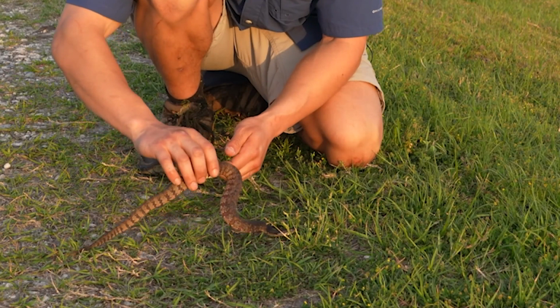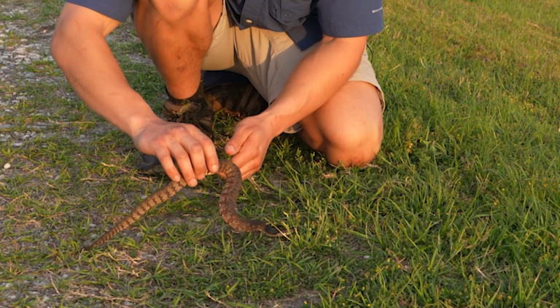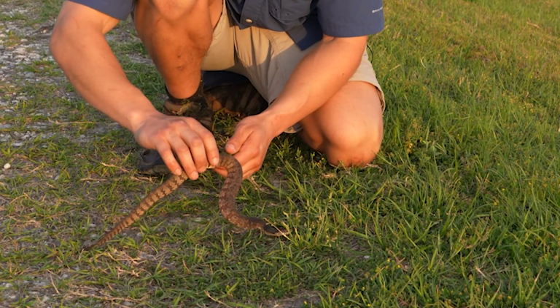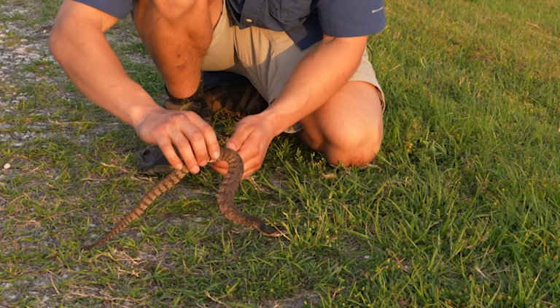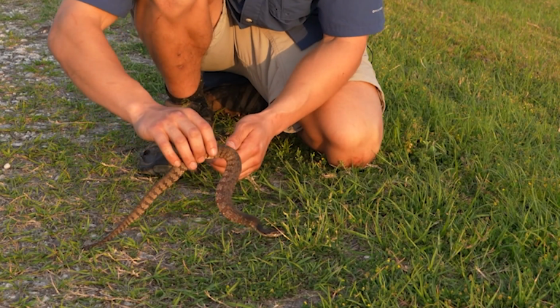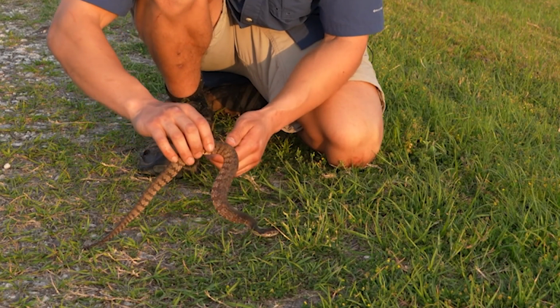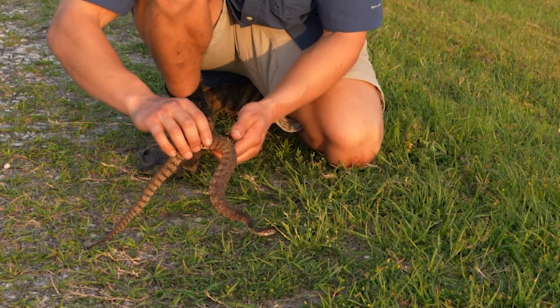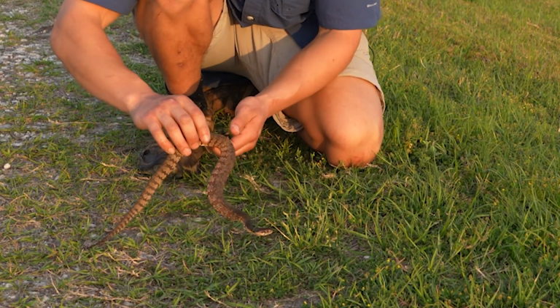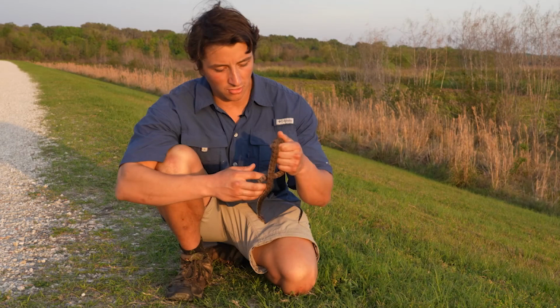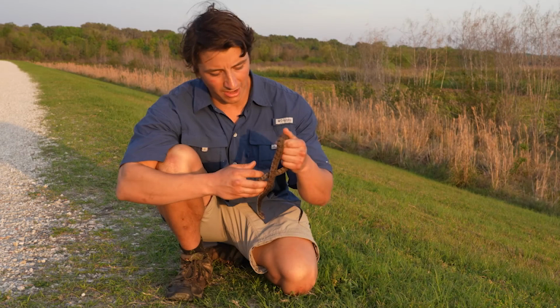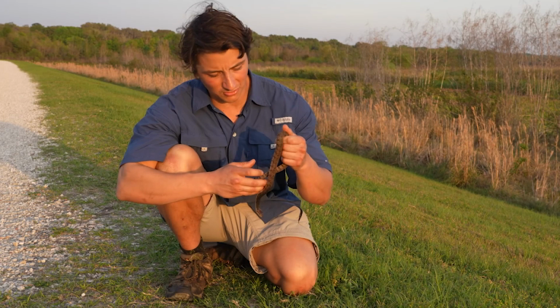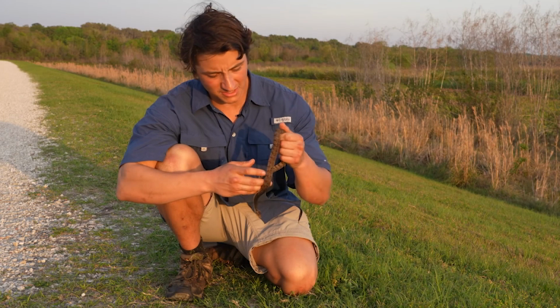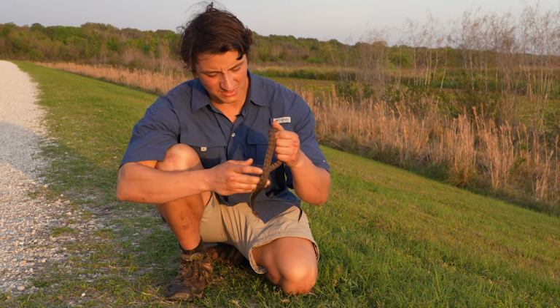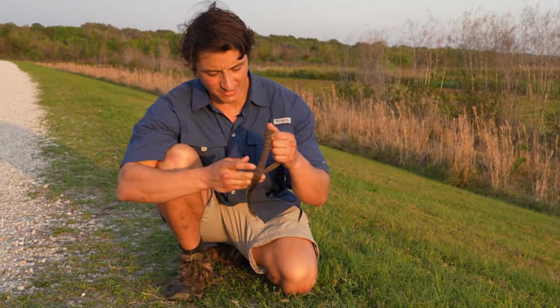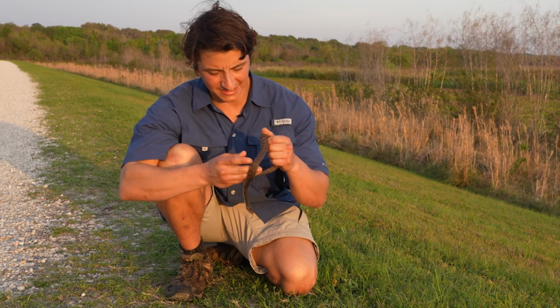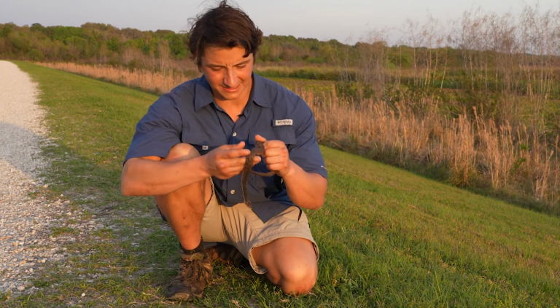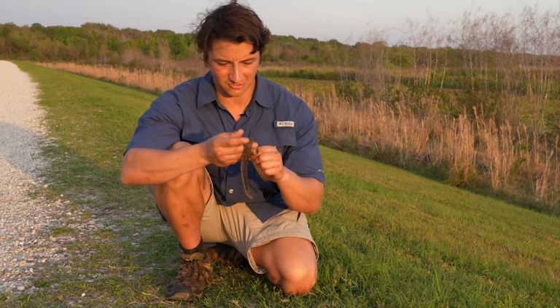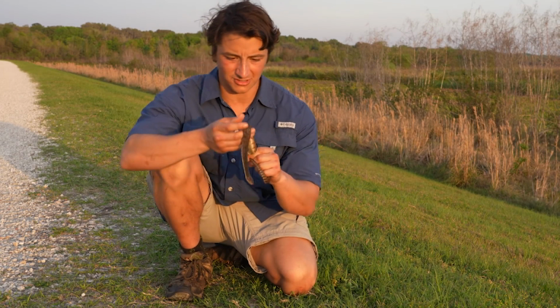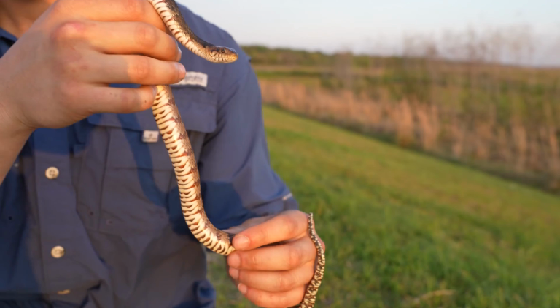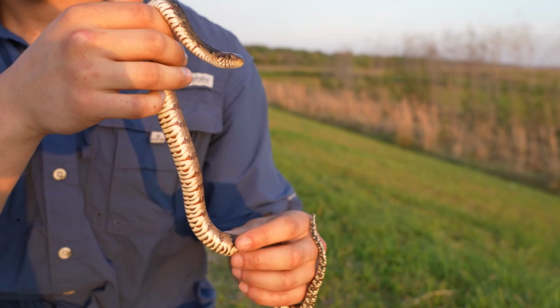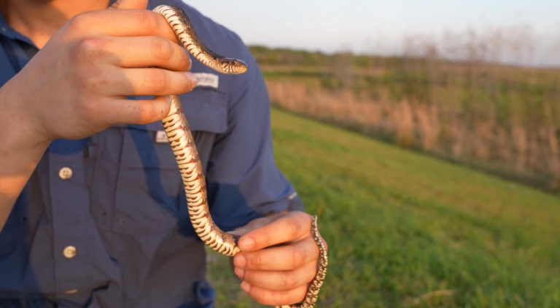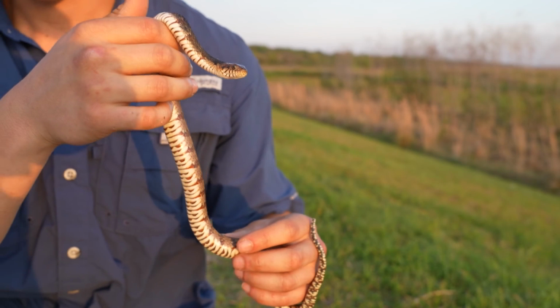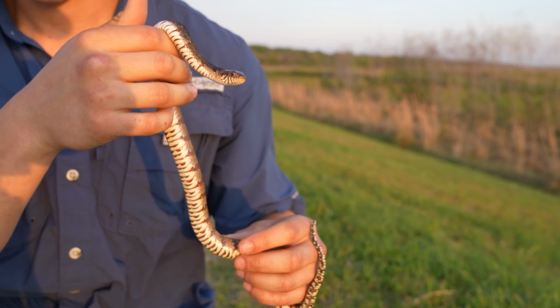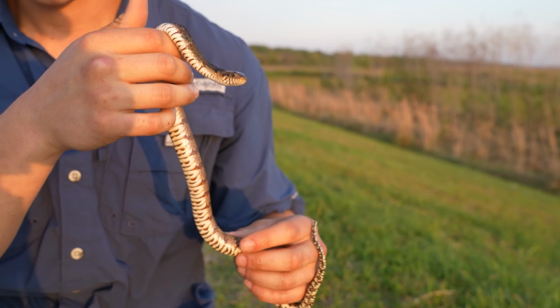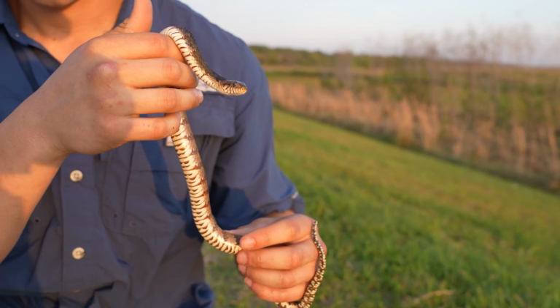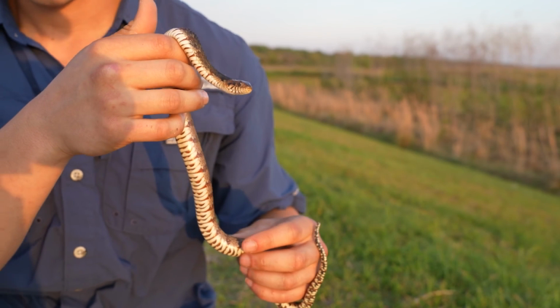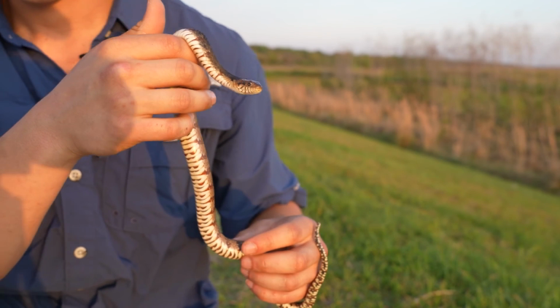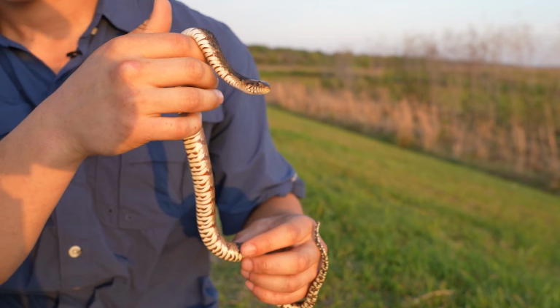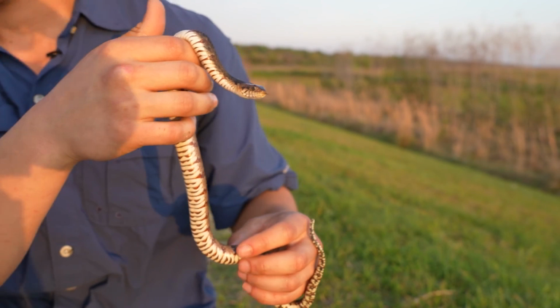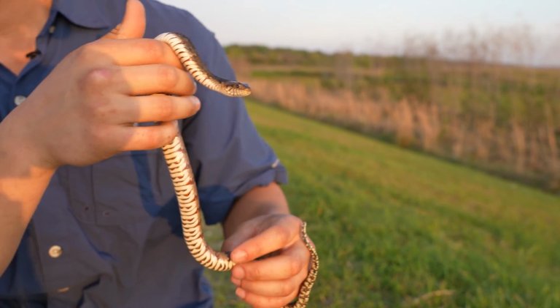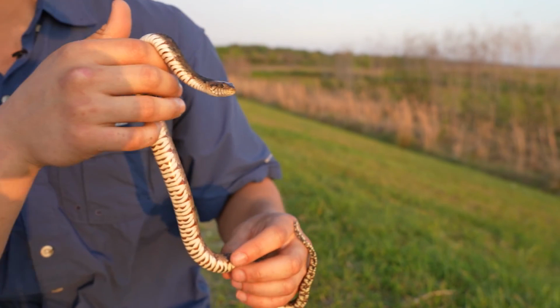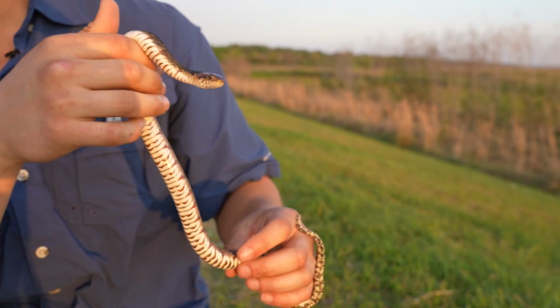What a nice little Nerodia — a beautiful Florida water snake. Look at this one's belly. Can you guys see that? That's beautiful.